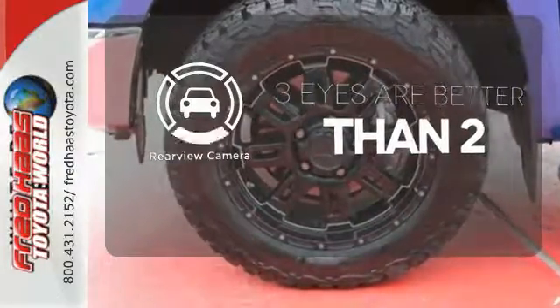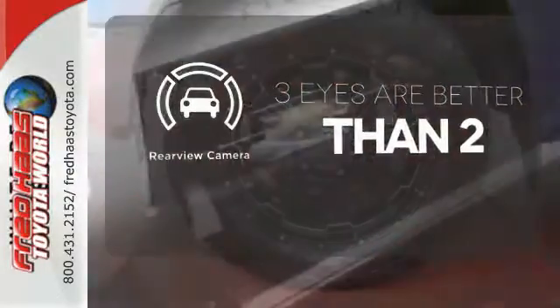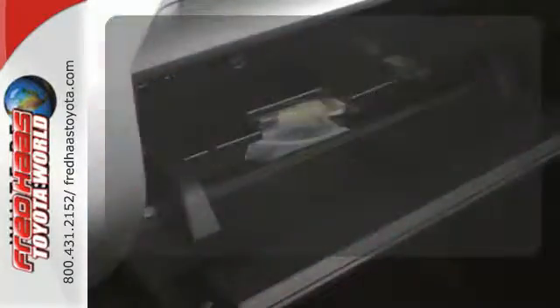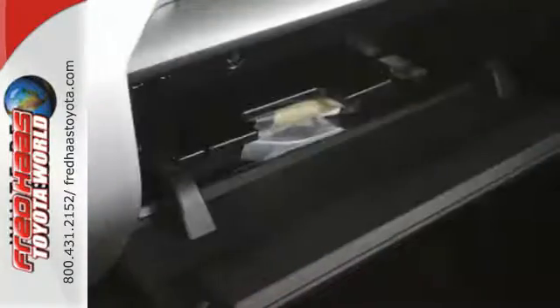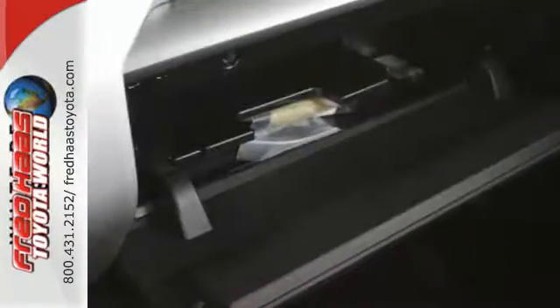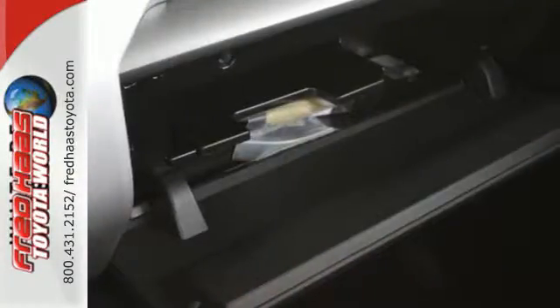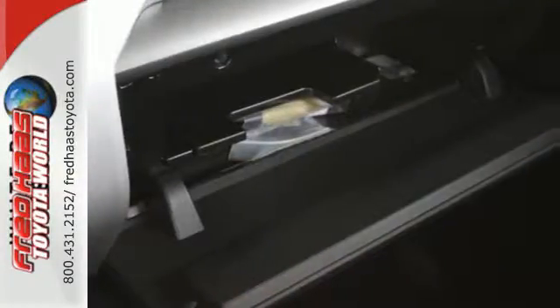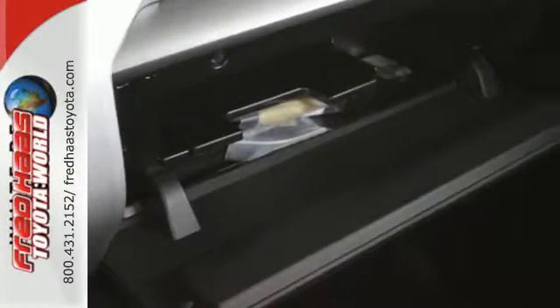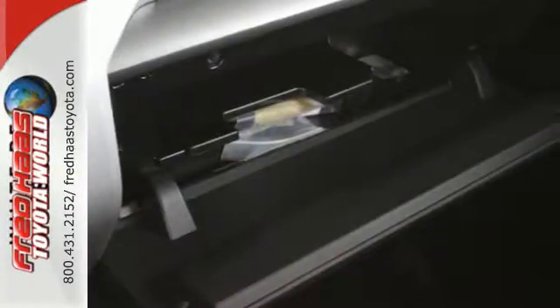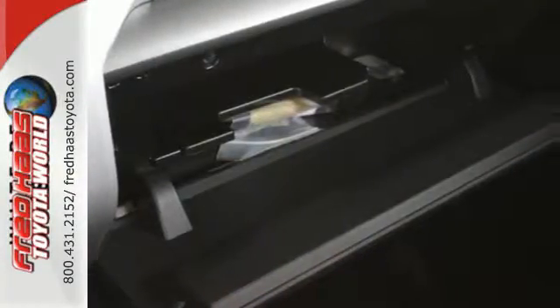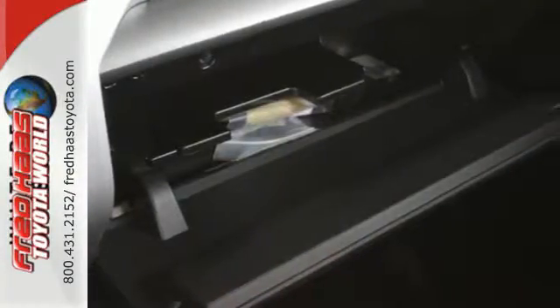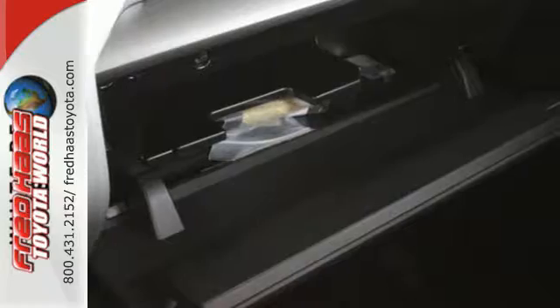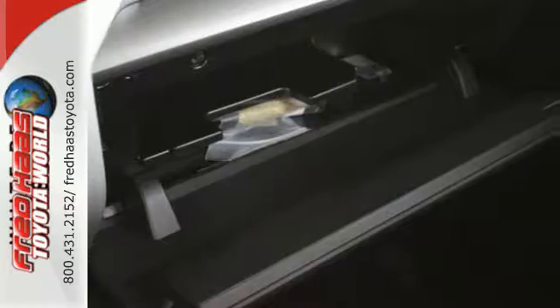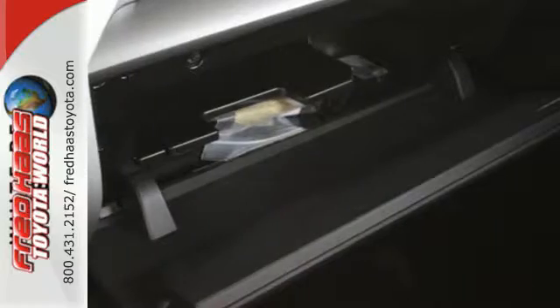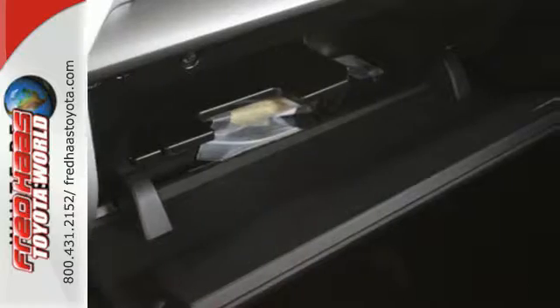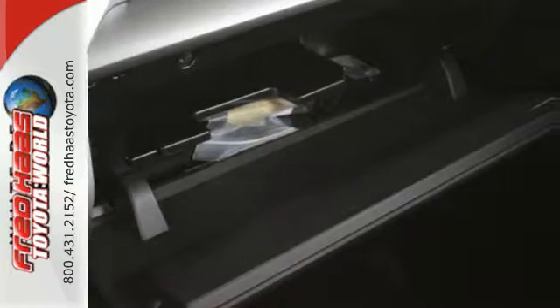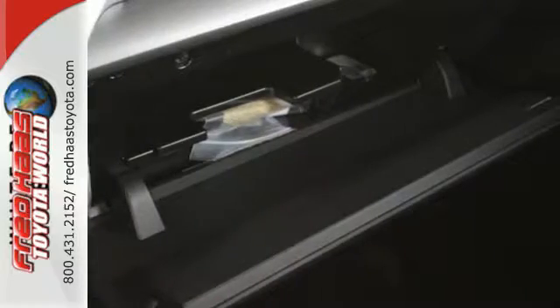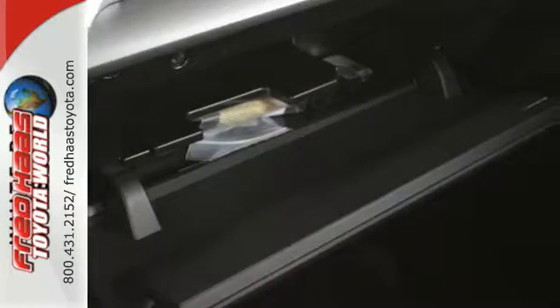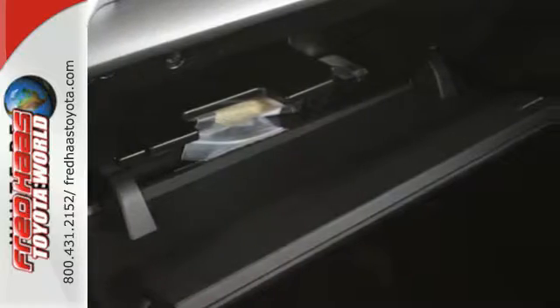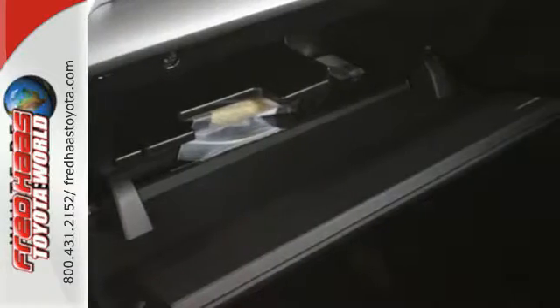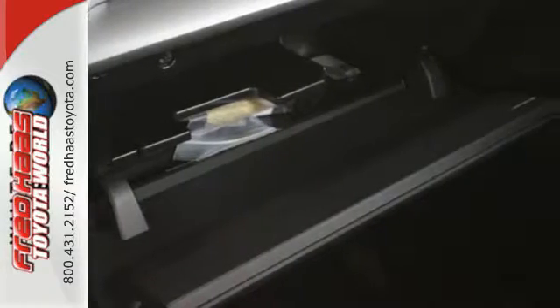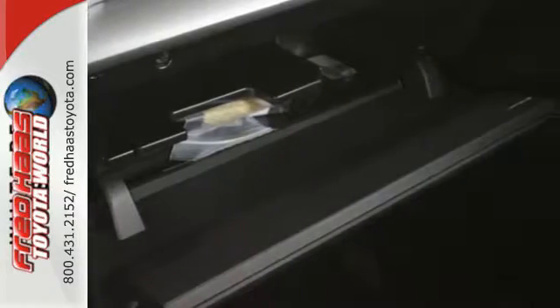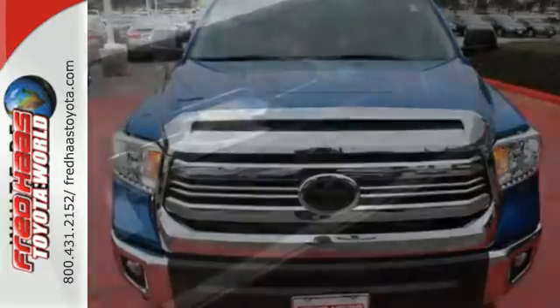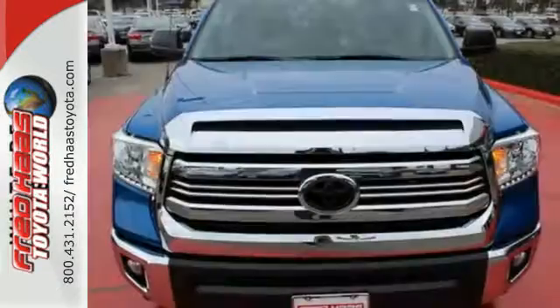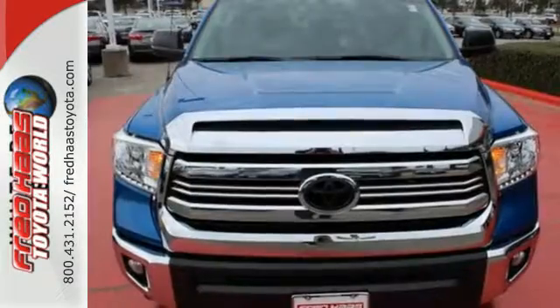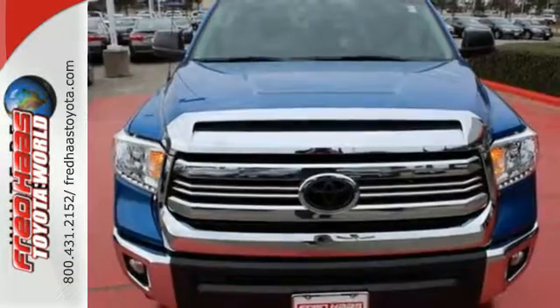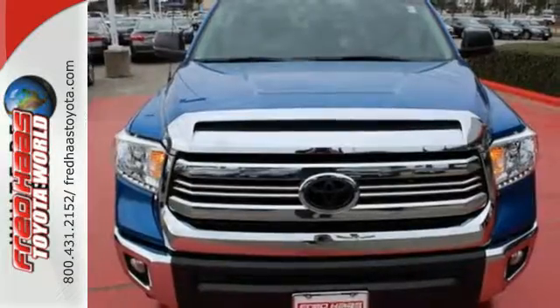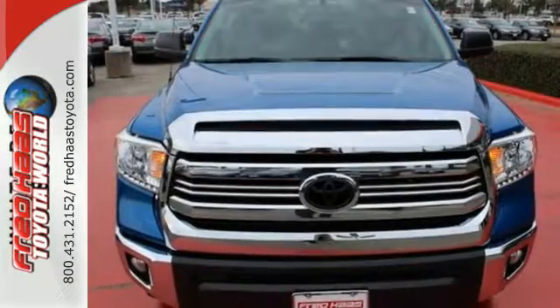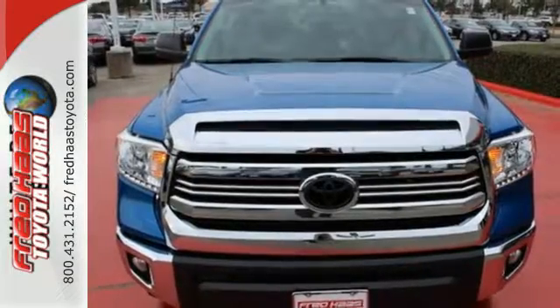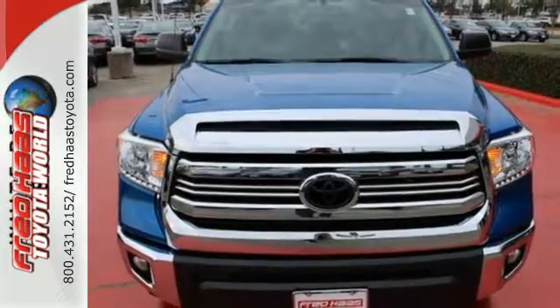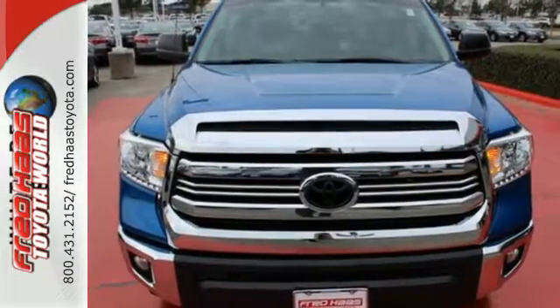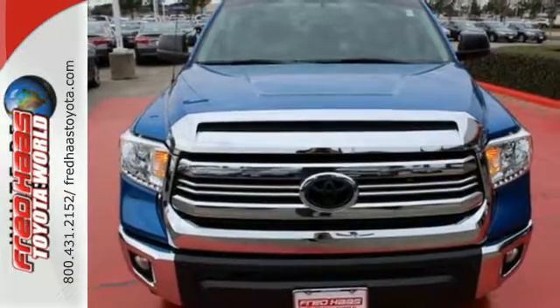Built for a day that never ends, it's the ultra-tough Toyota Tundra. Take it for a test drive today.